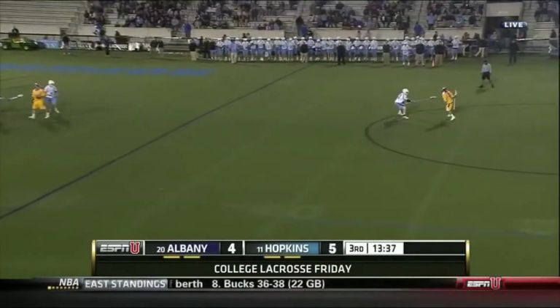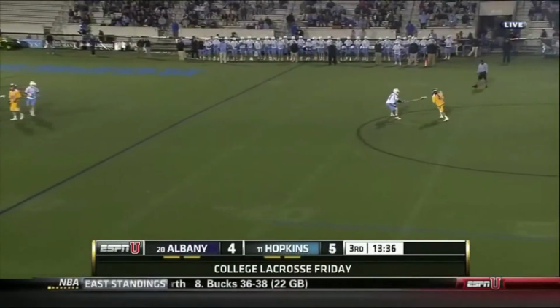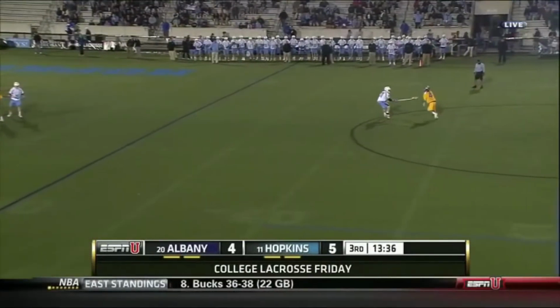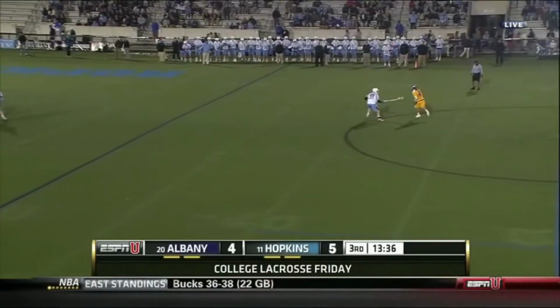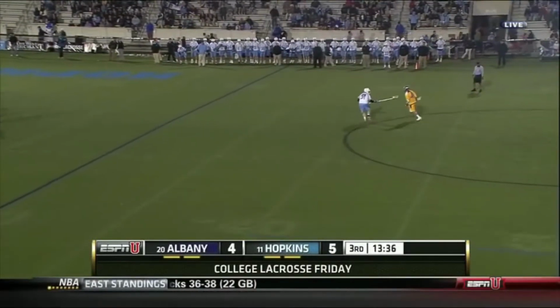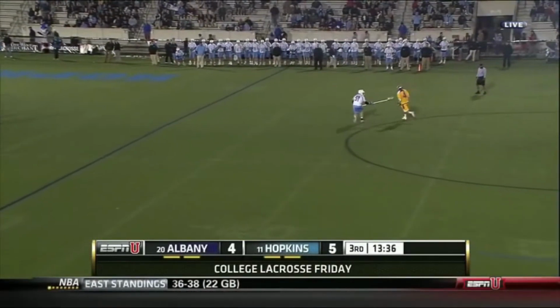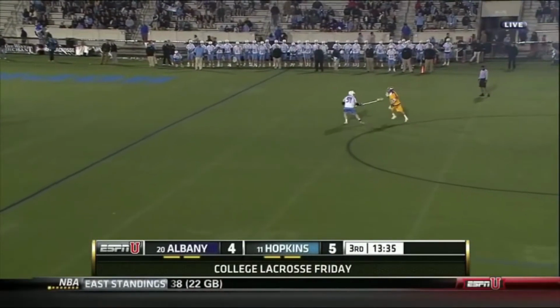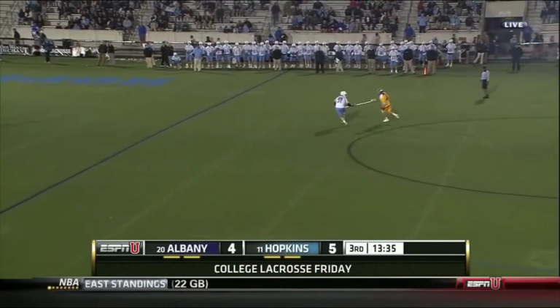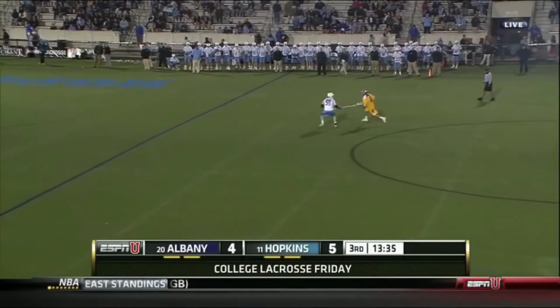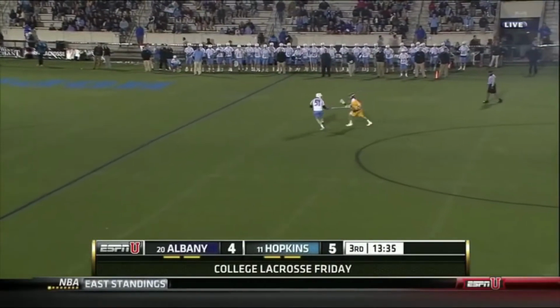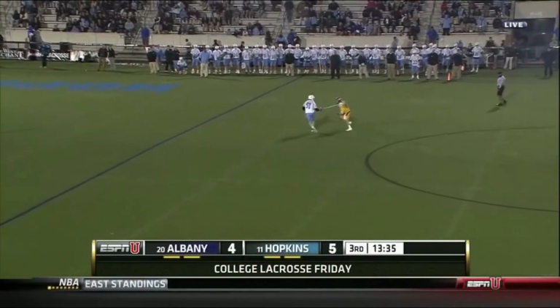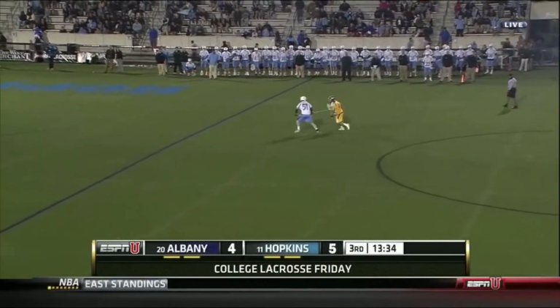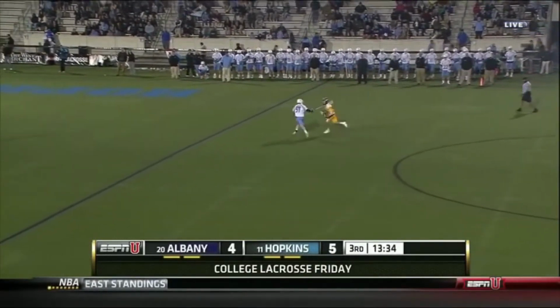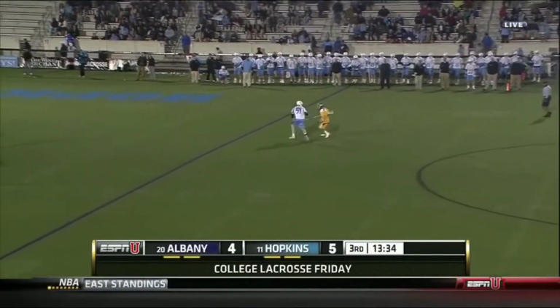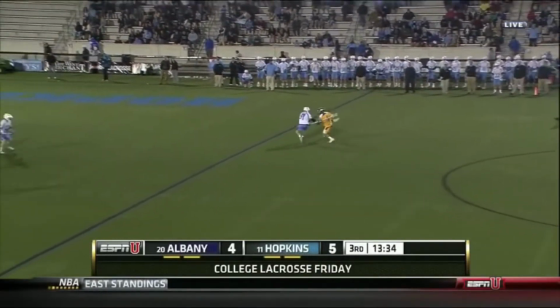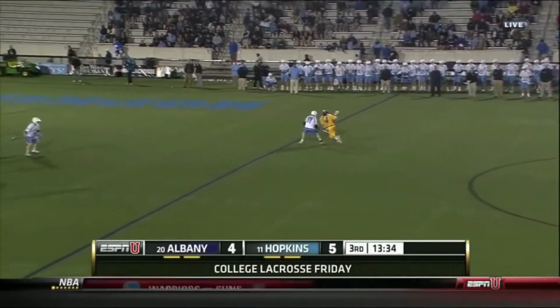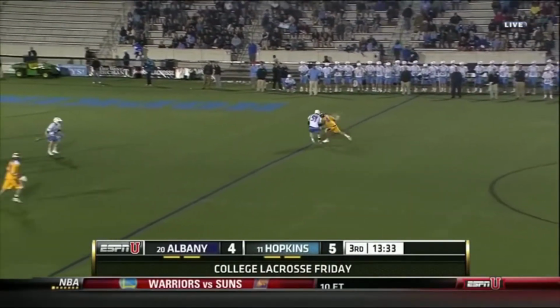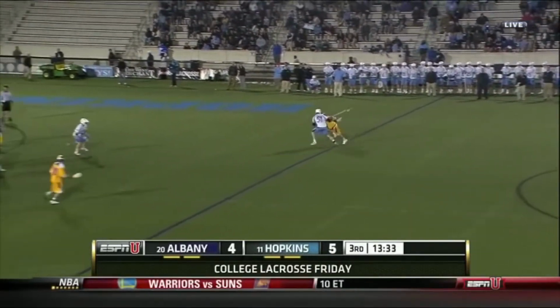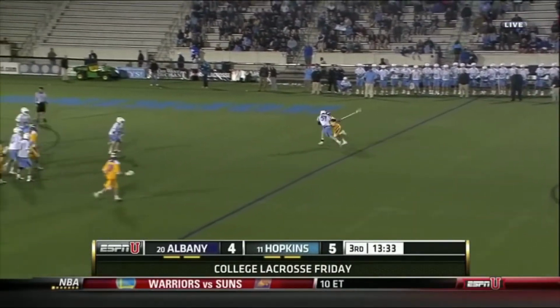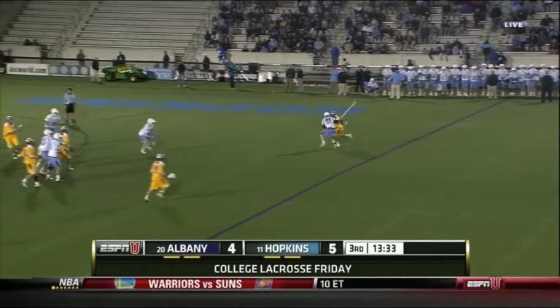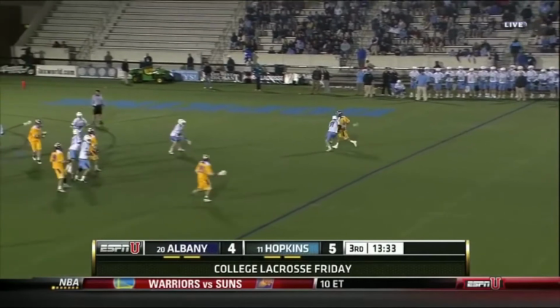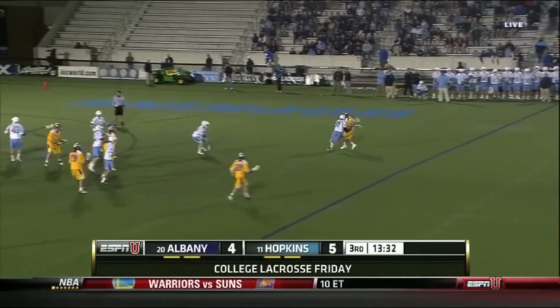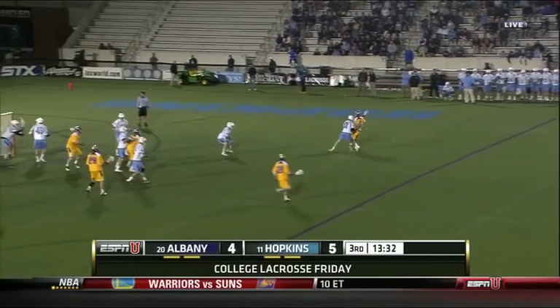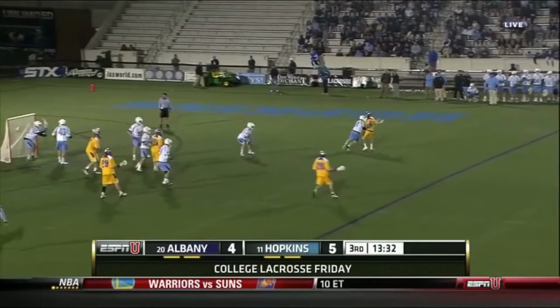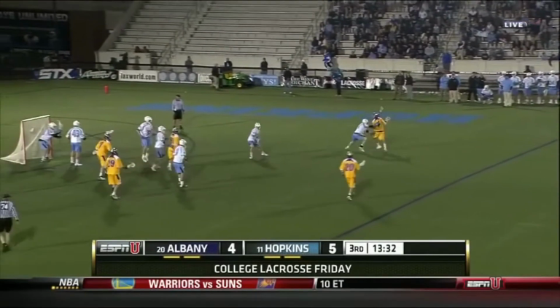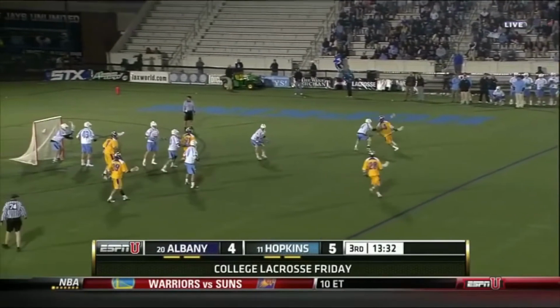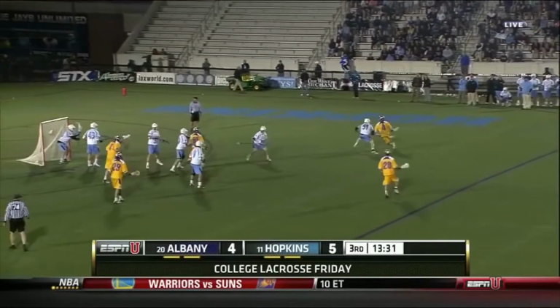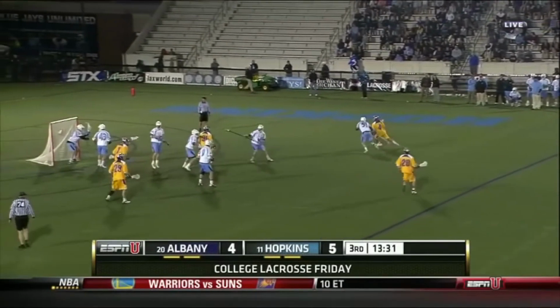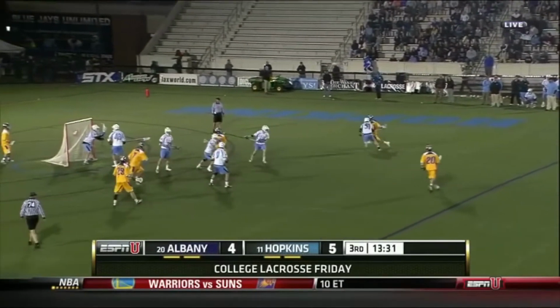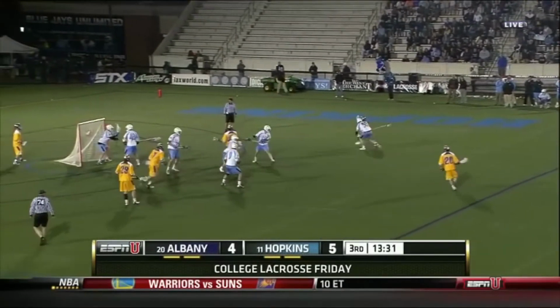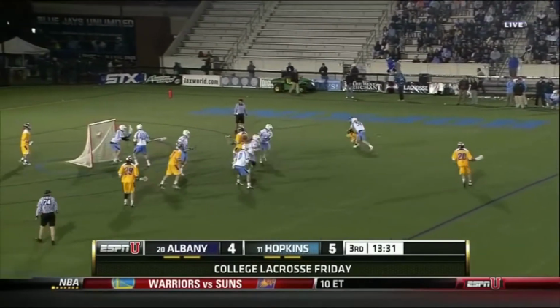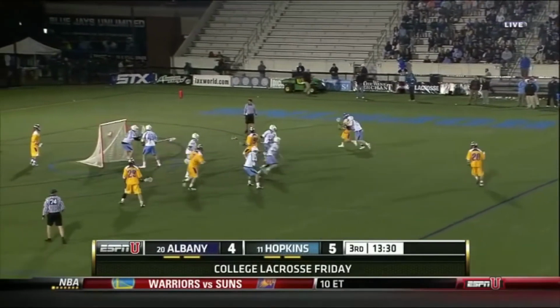Here's another clip where Tucker is playing Lyle near the midline and he is able to stay in Lyle's hands and bring him all the way down the alley without allowing a good shot.